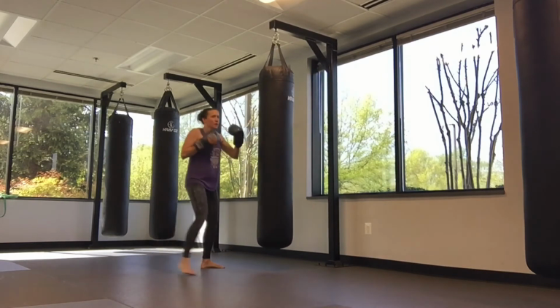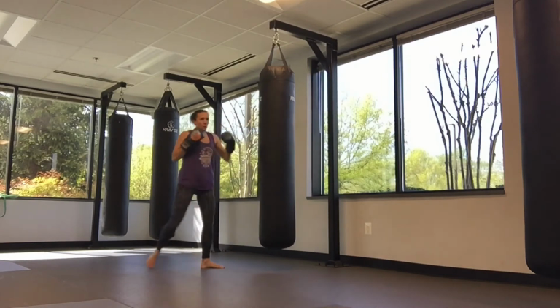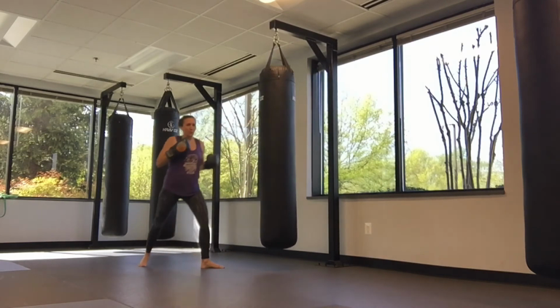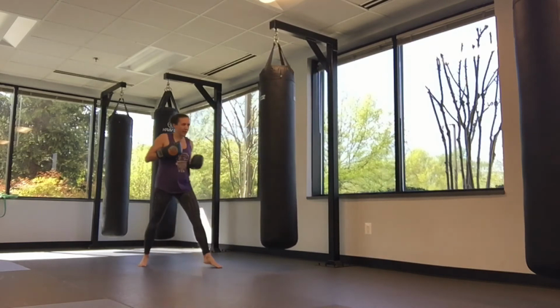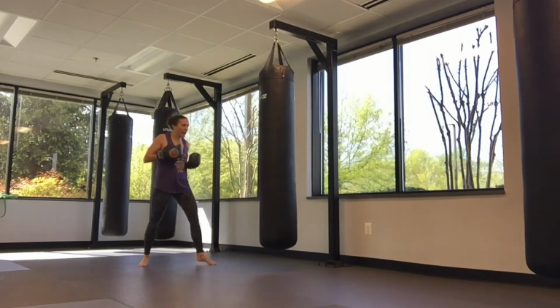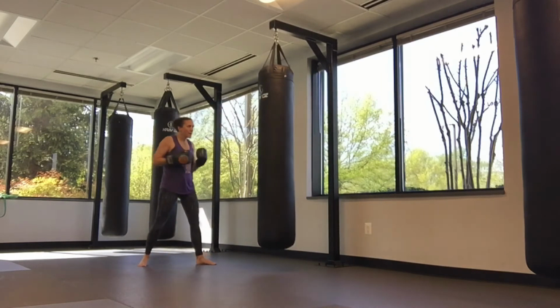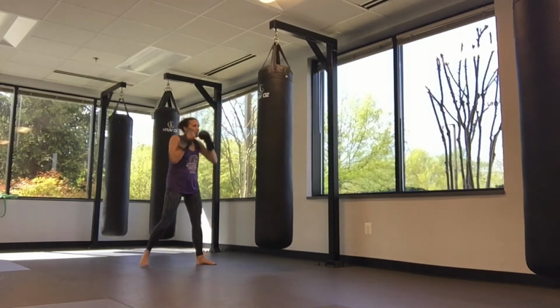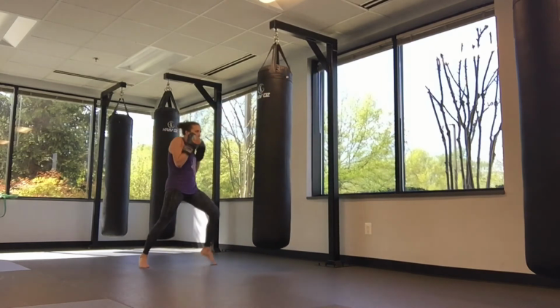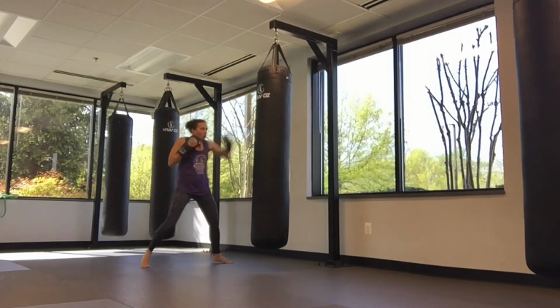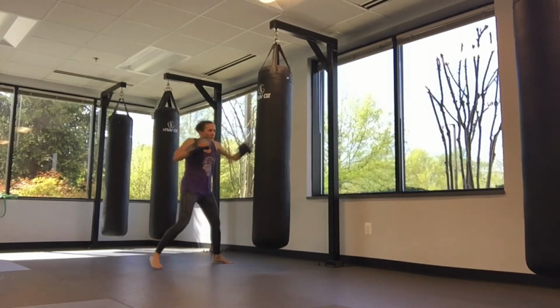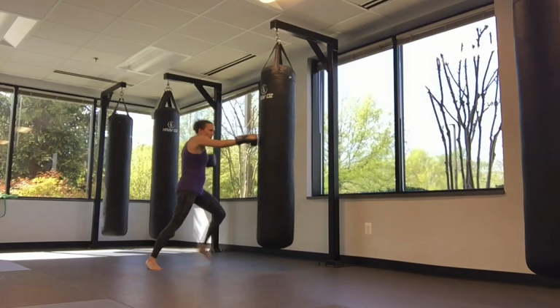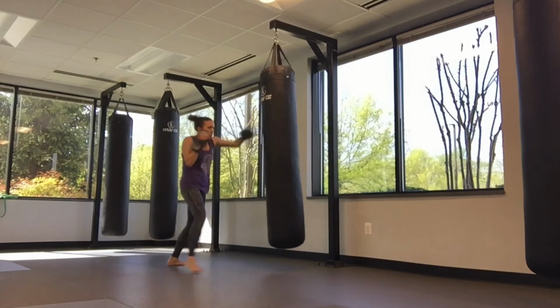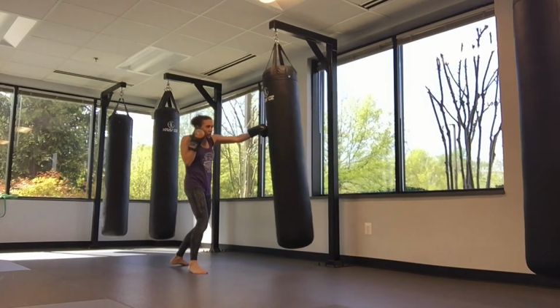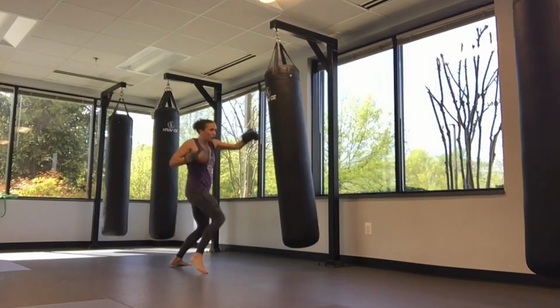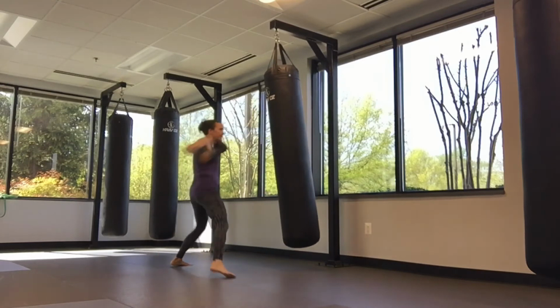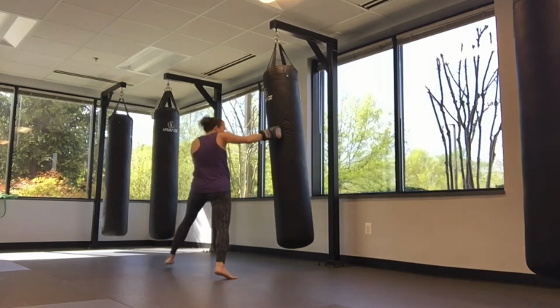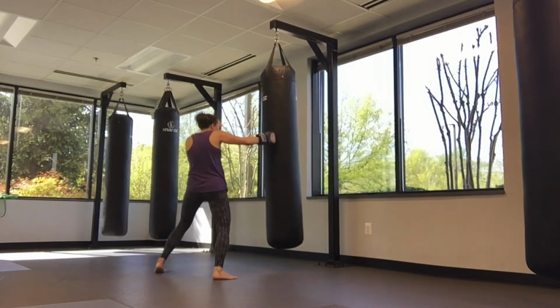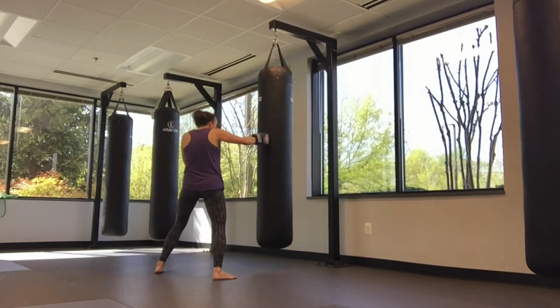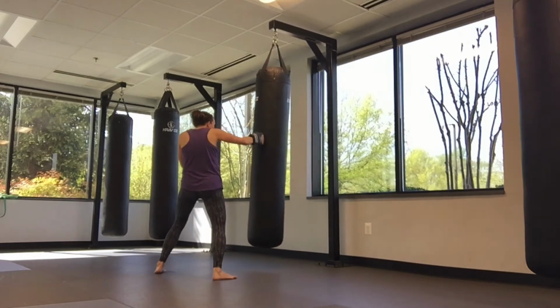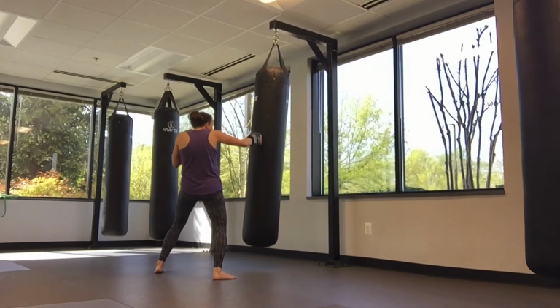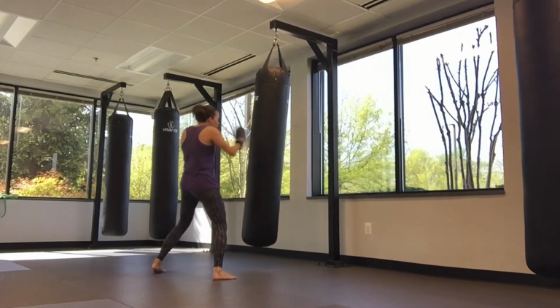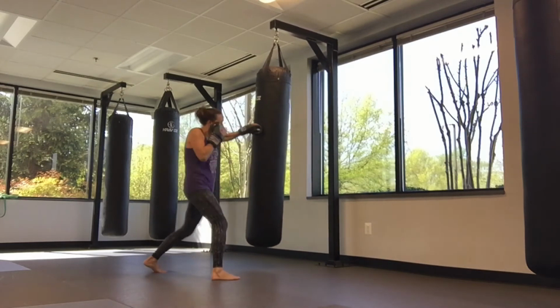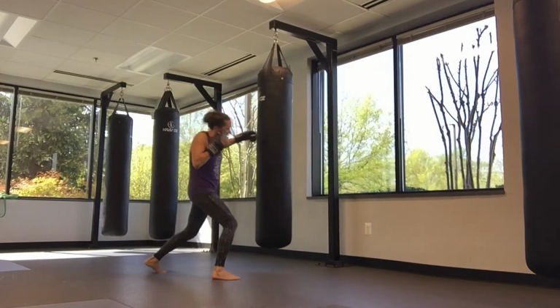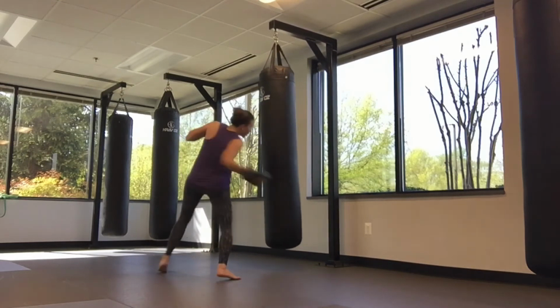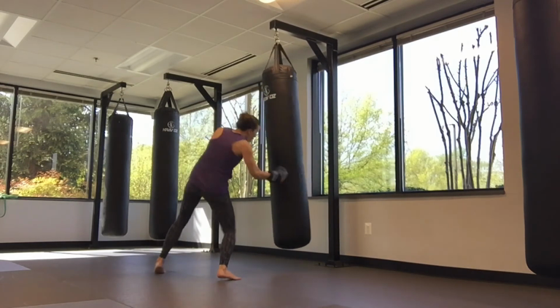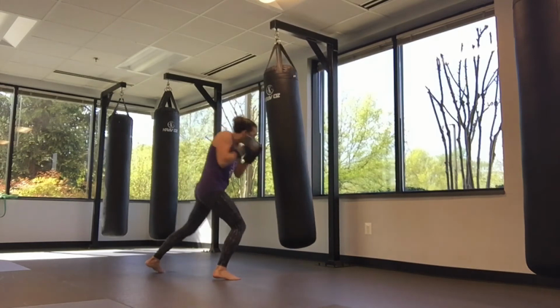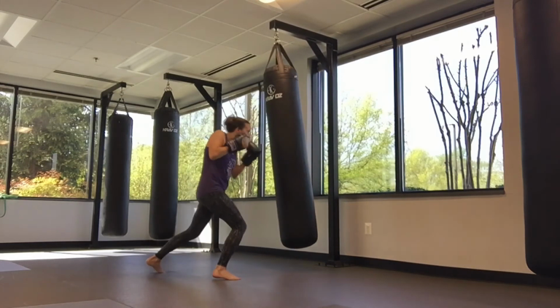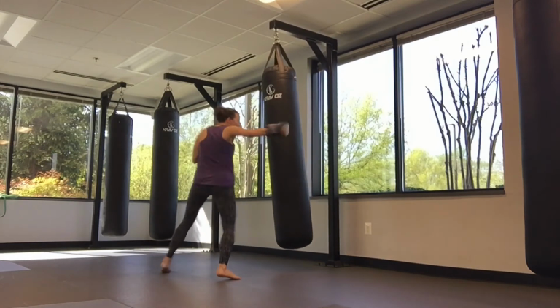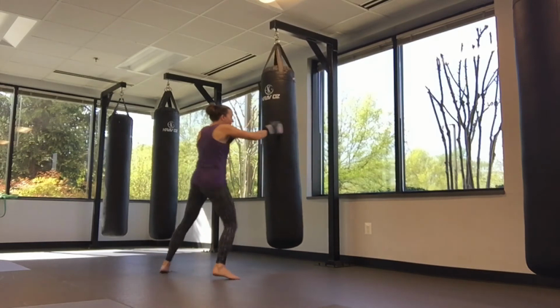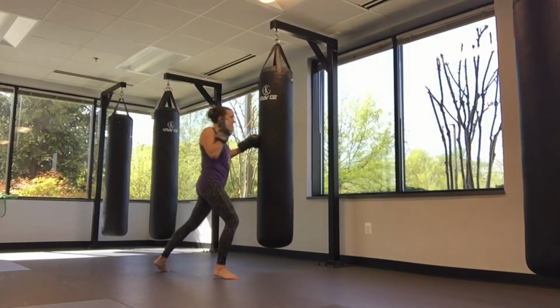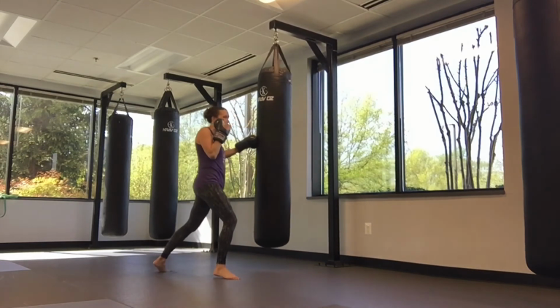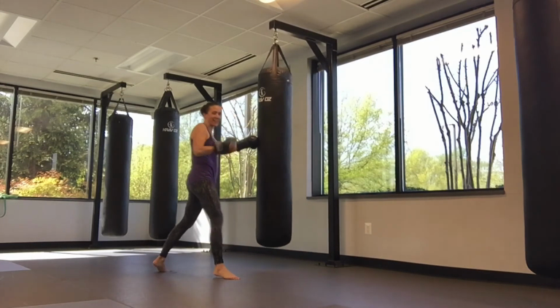One more time: jab straight, switch straight, step on the hook, straight, low body, high hook.